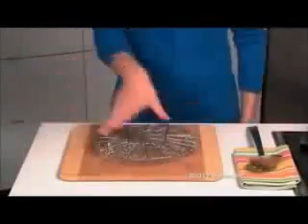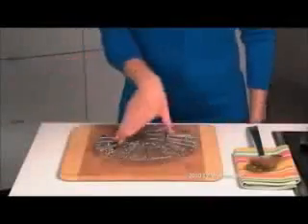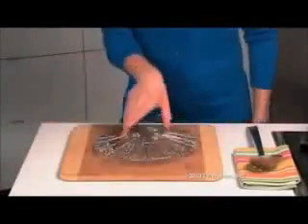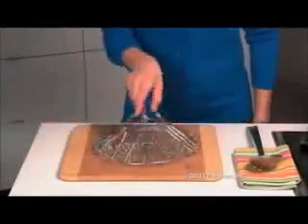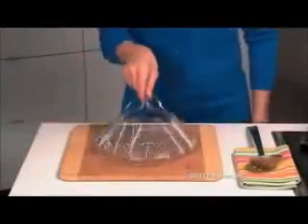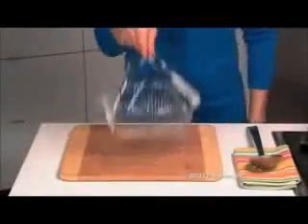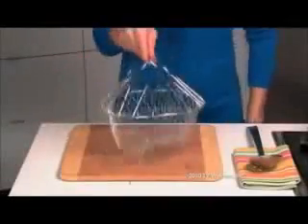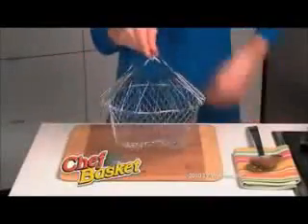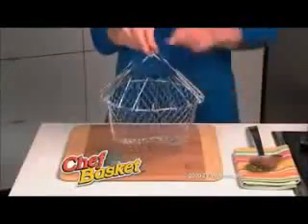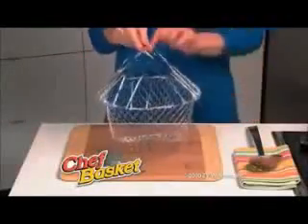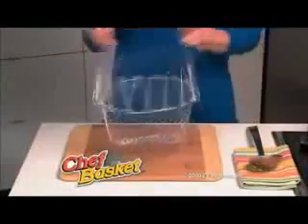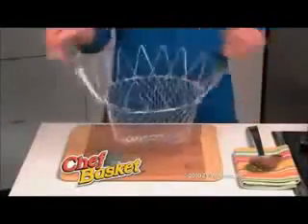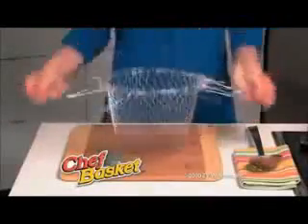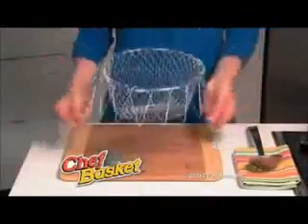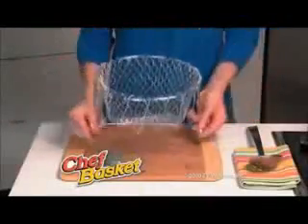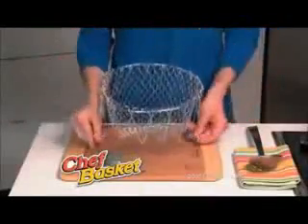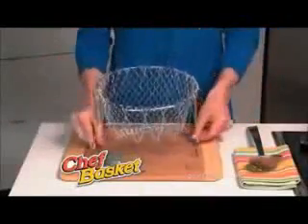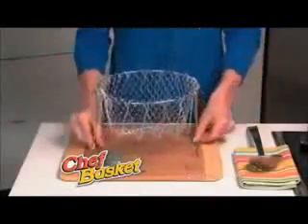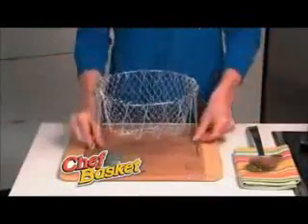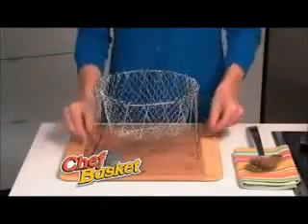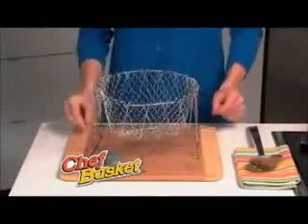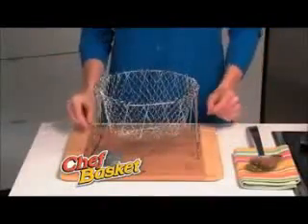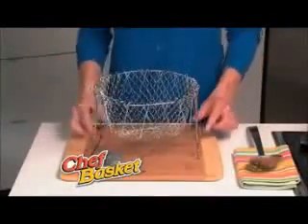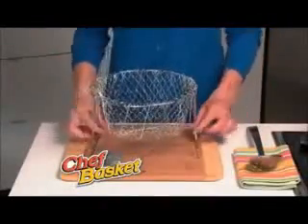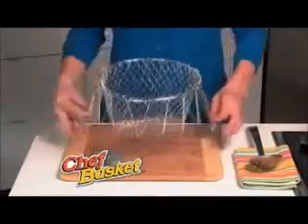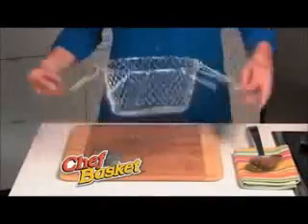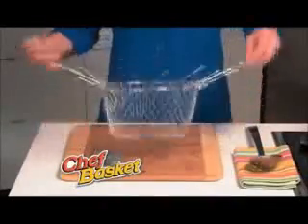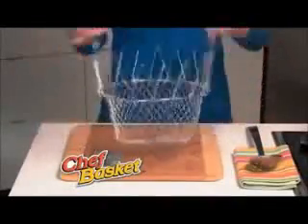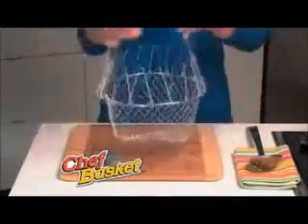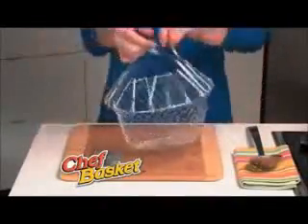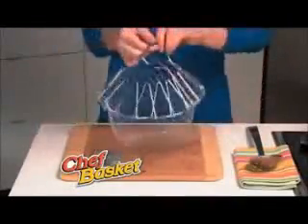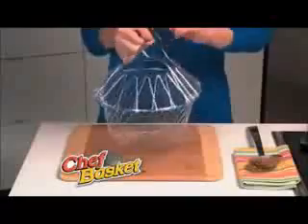Introducing the Chef Basket, the new cooking dynamo that transforms itself for dozens of everyday uses.